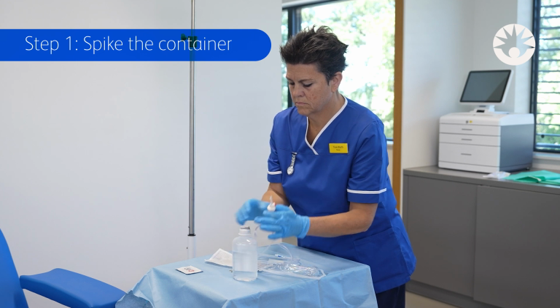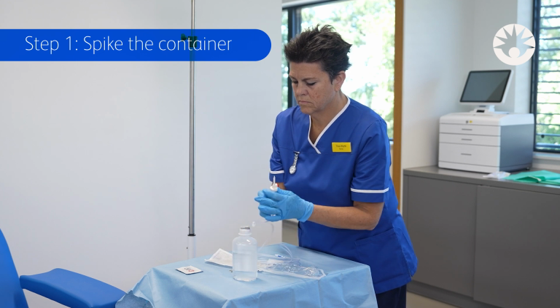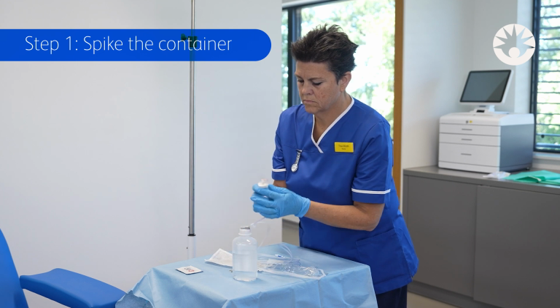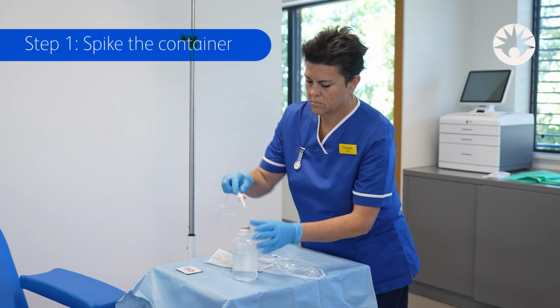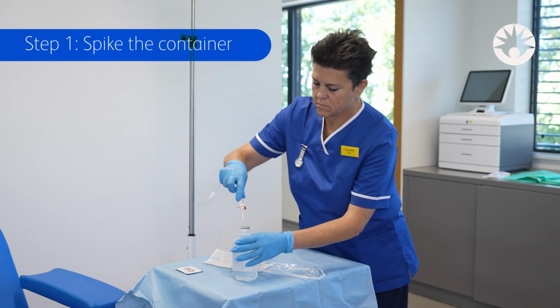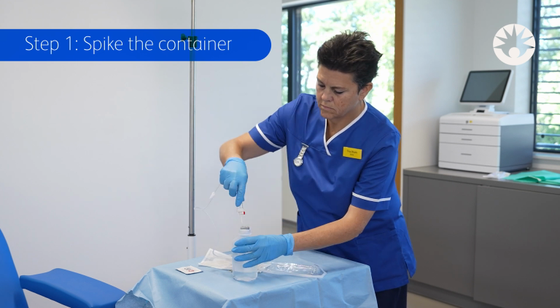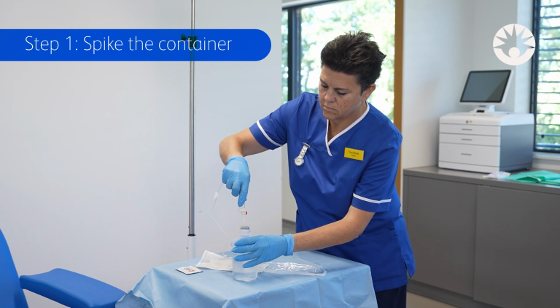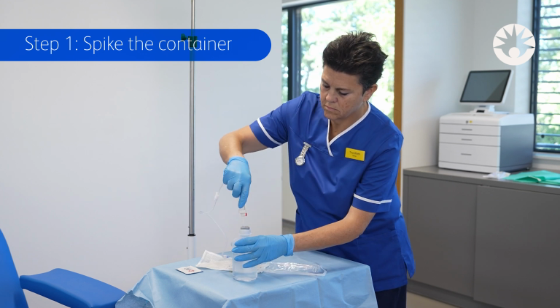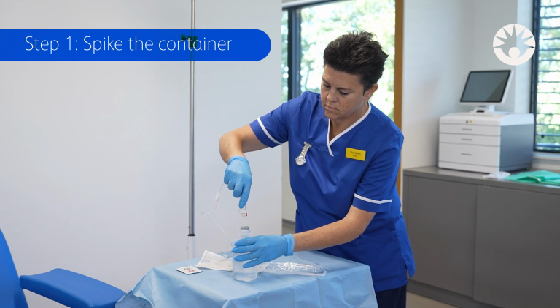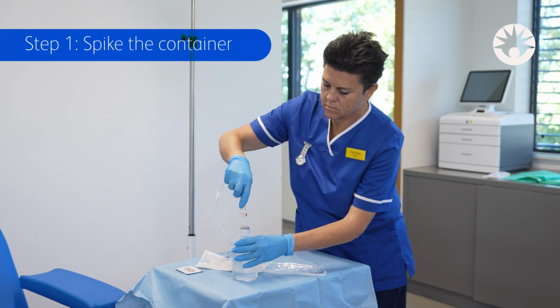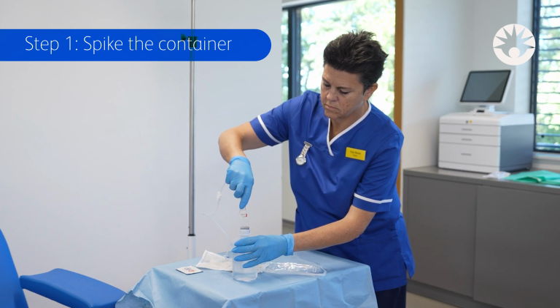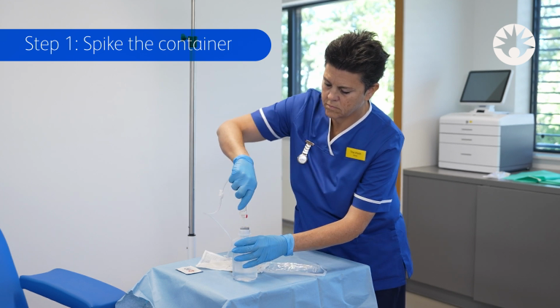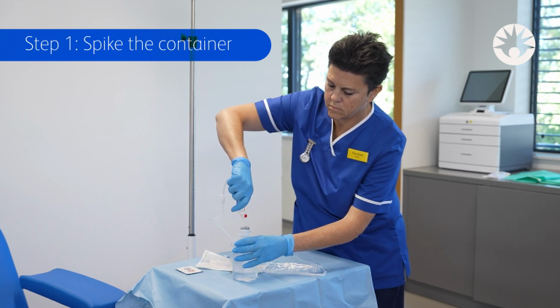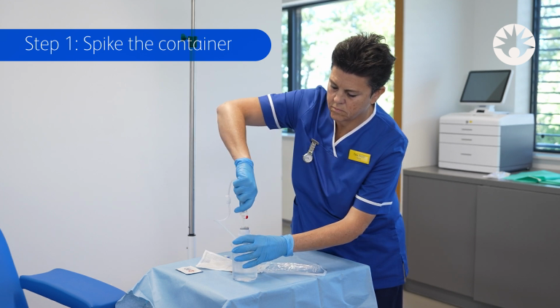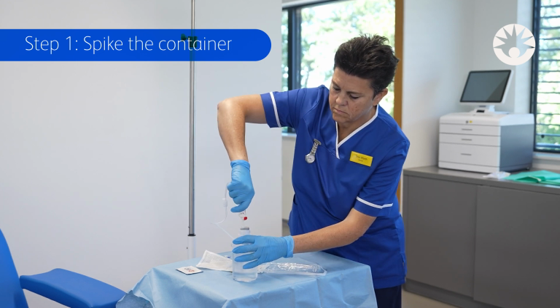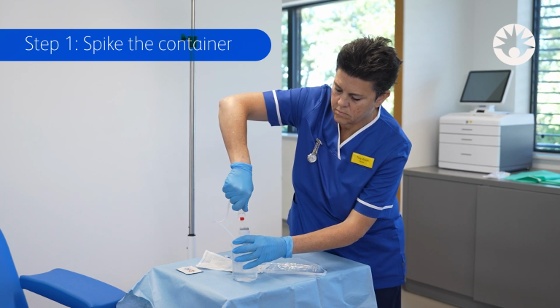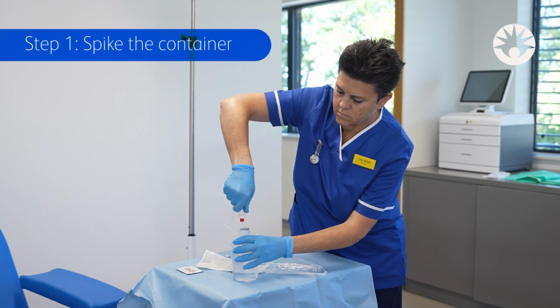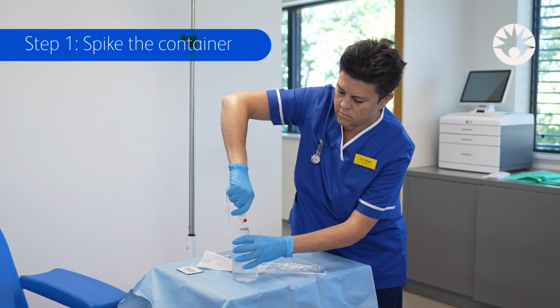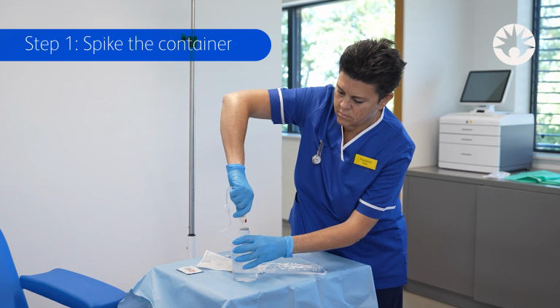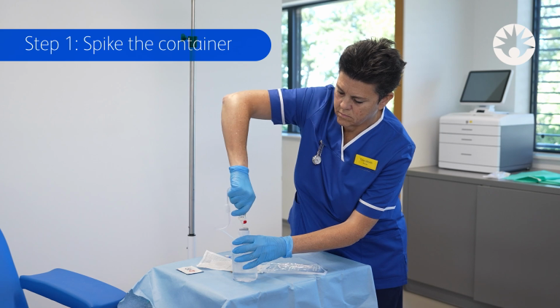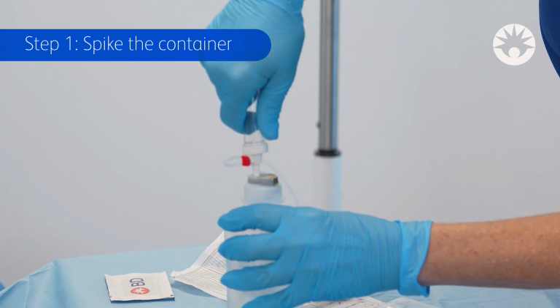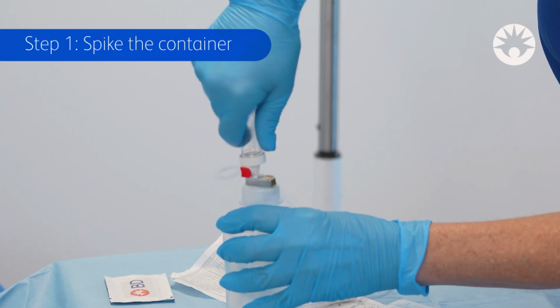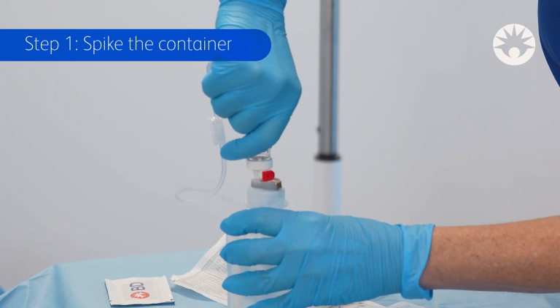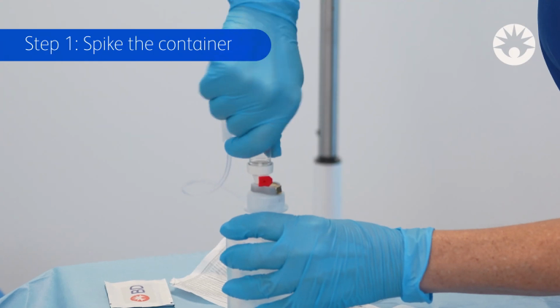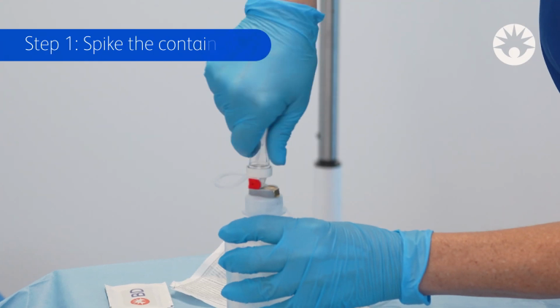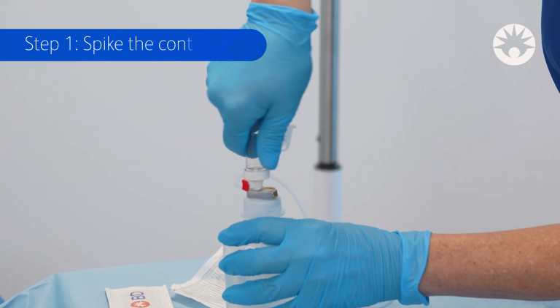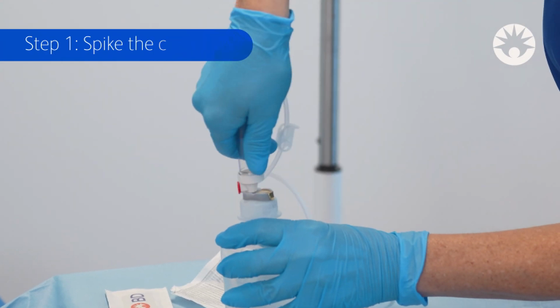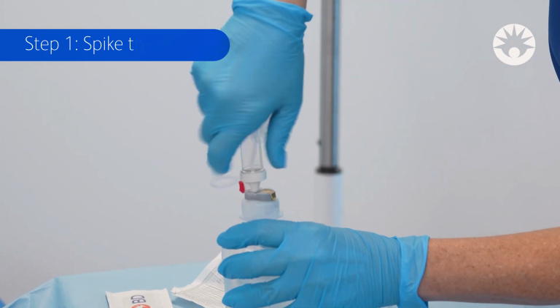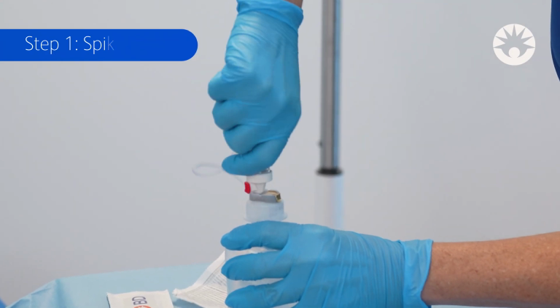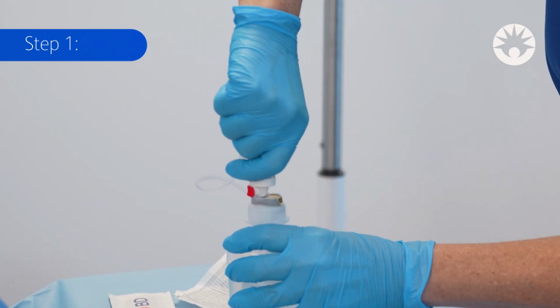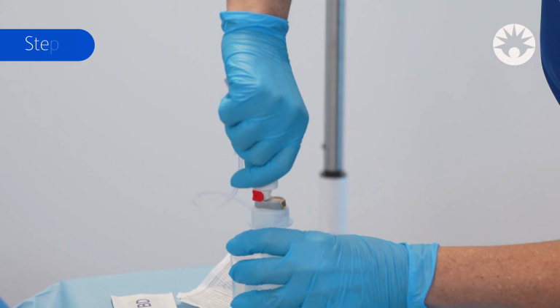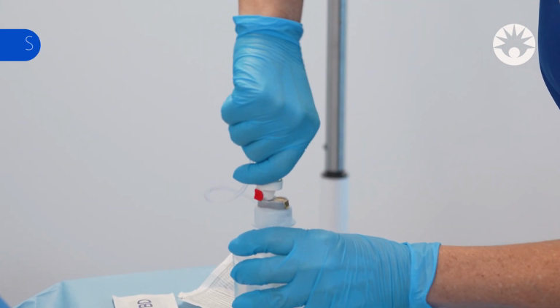For initial spike insertion, invert the fluid container to prevent fluid from entering the internal air vent pathway.